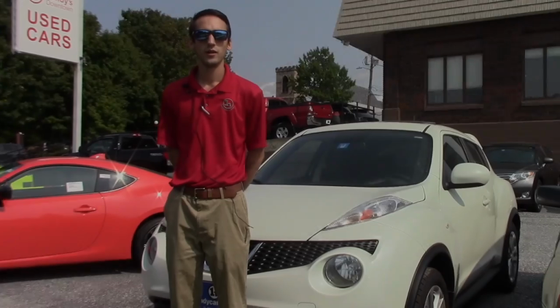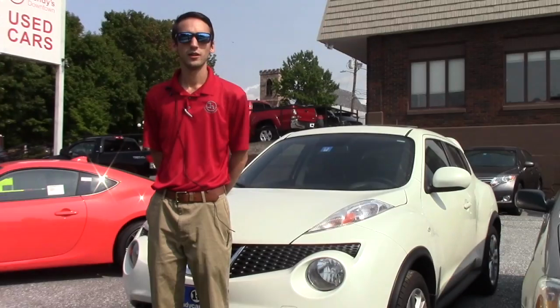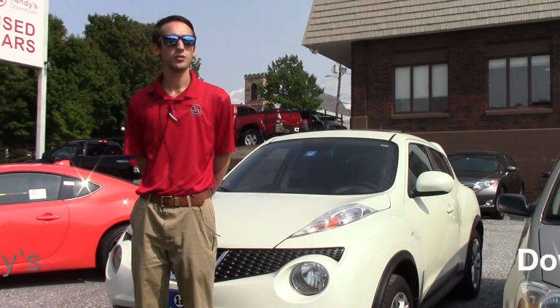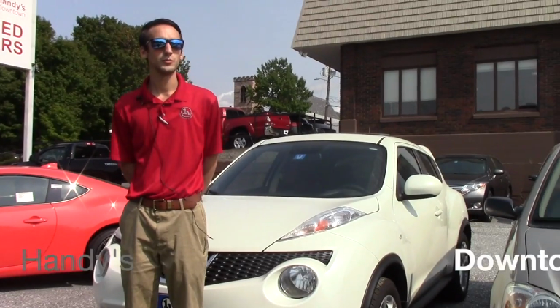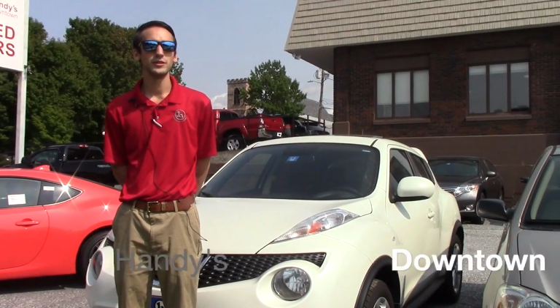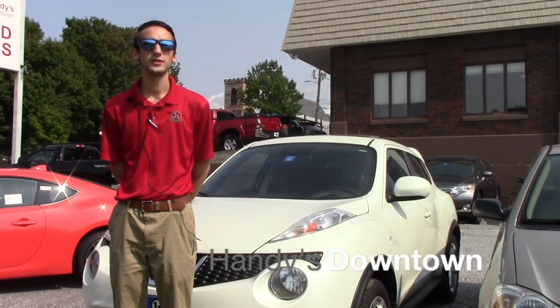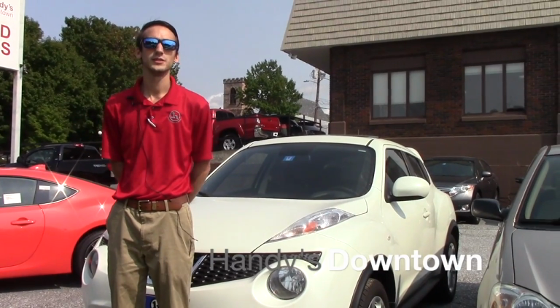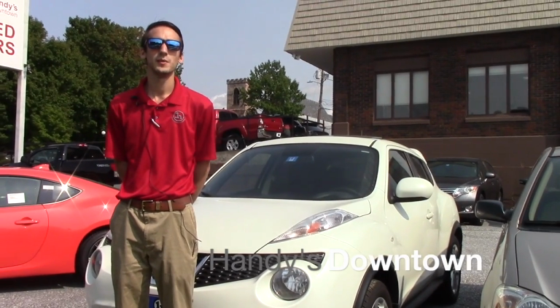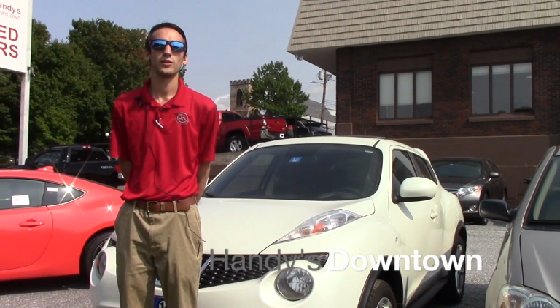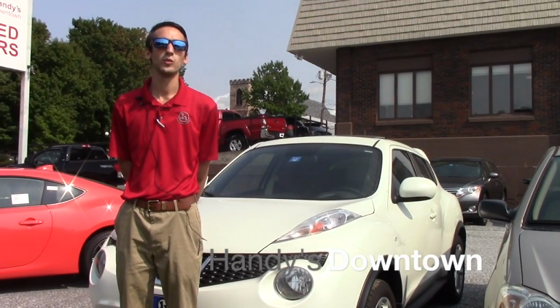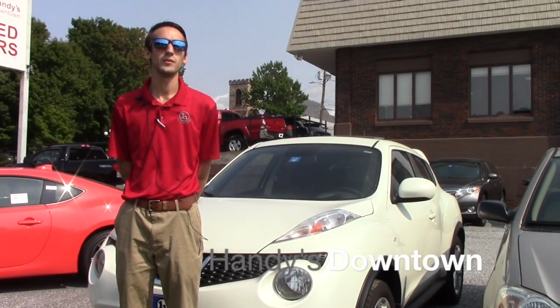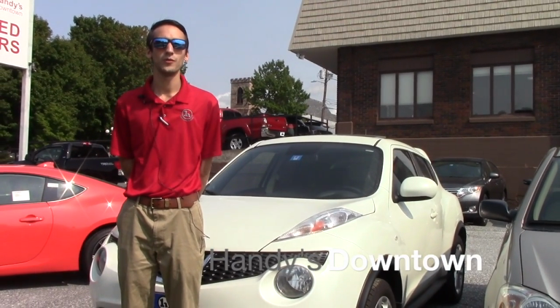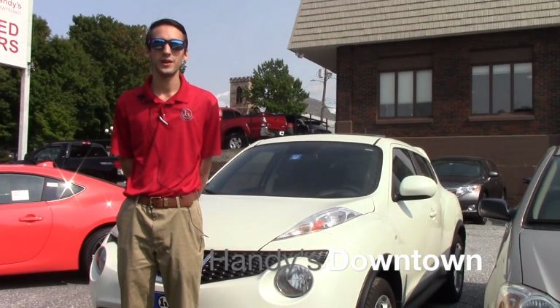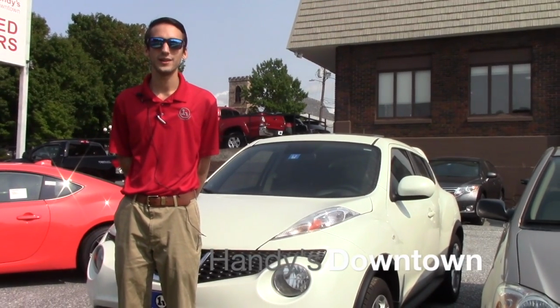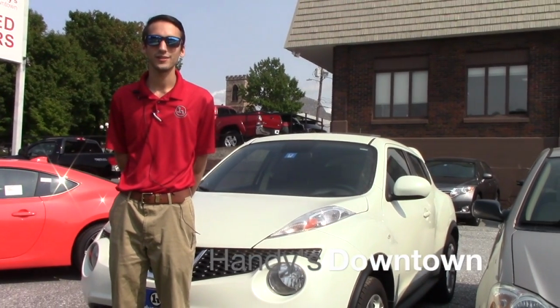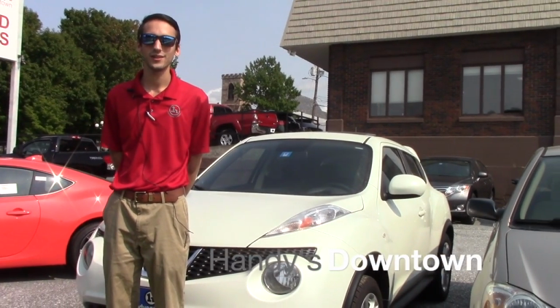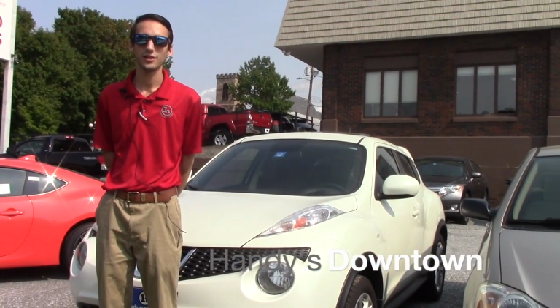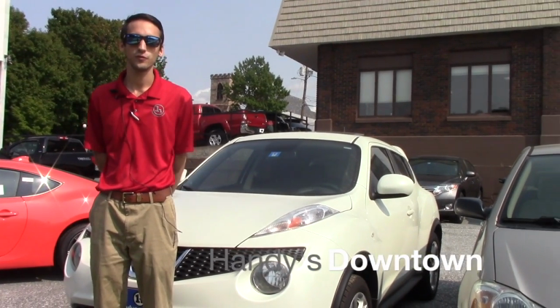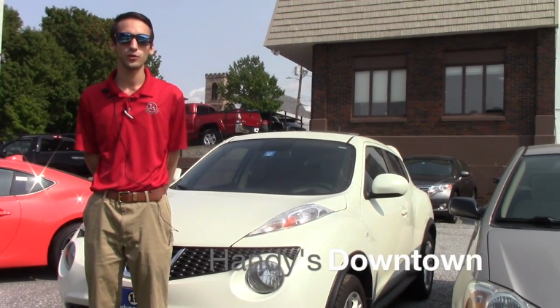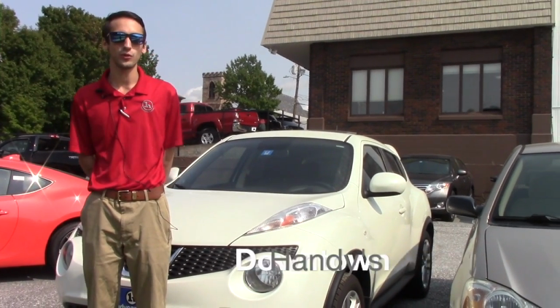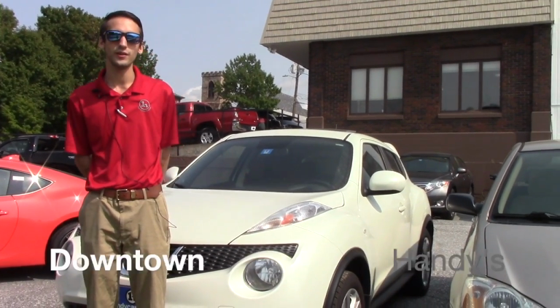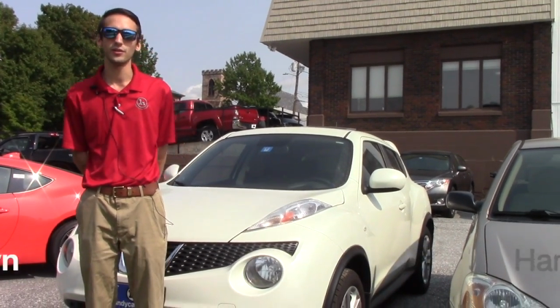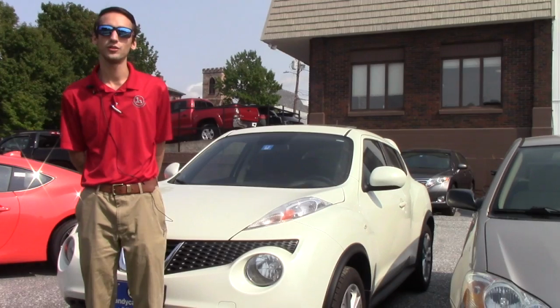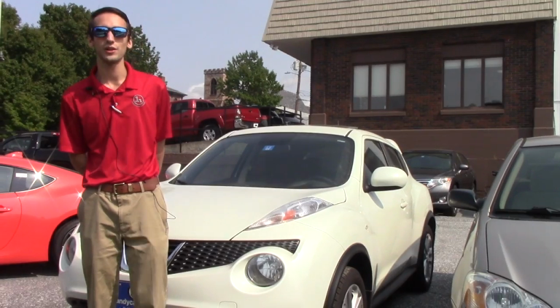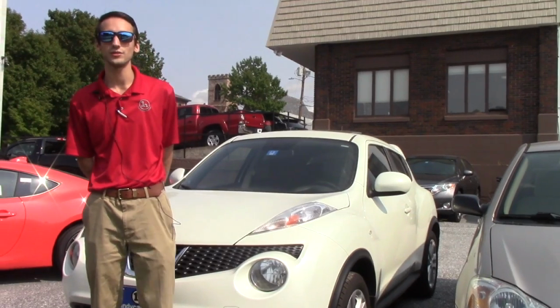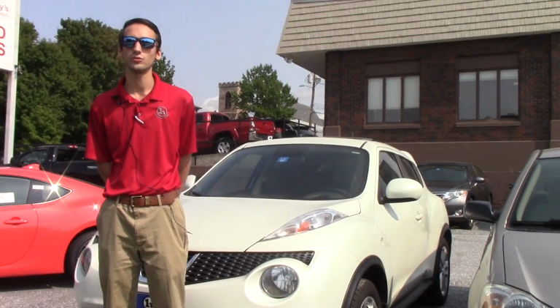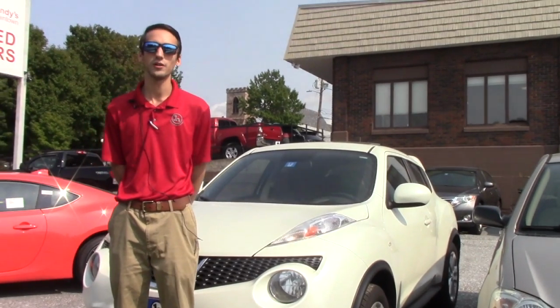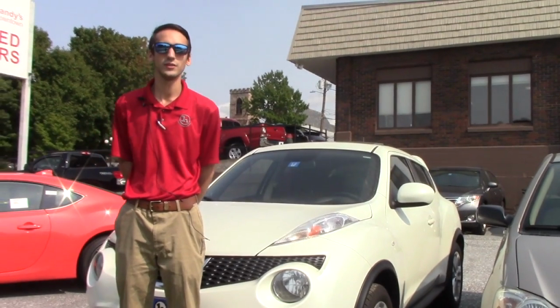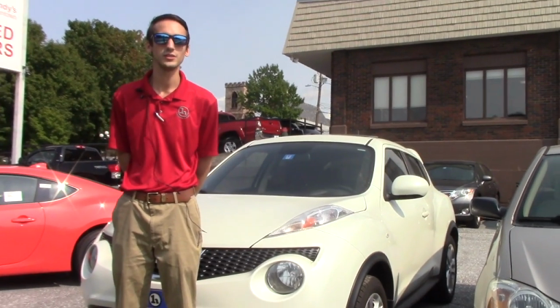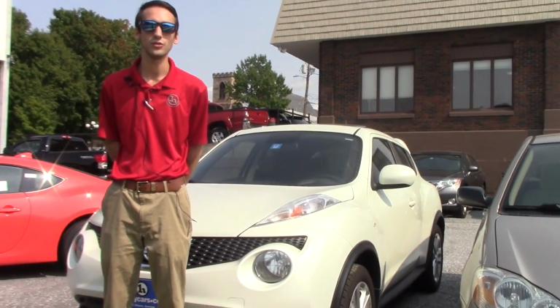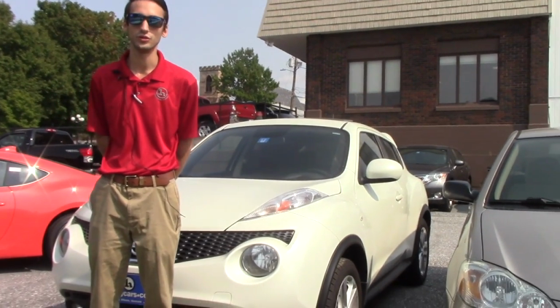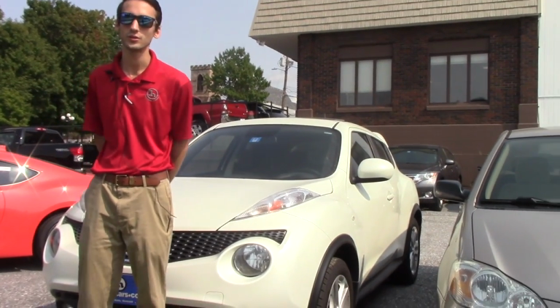Hello, I'm Marina. This is Matthew Remitt from Handy Downtown. Thank you for inquiring on the 2012 Nissan Juke.